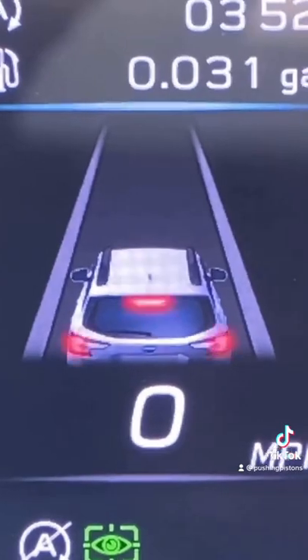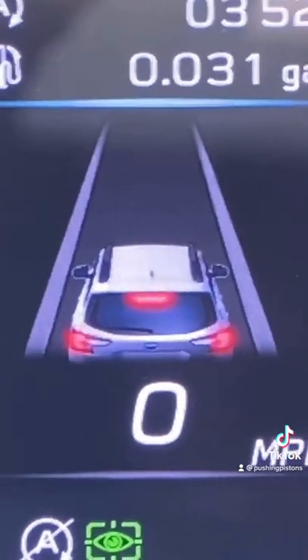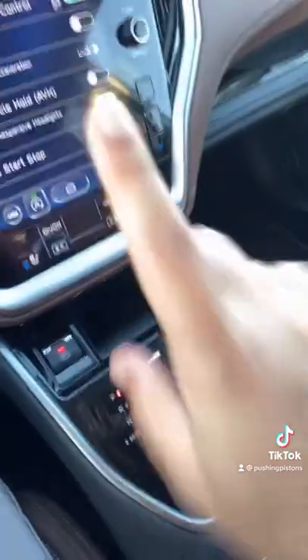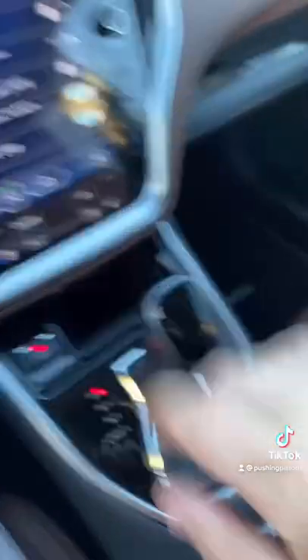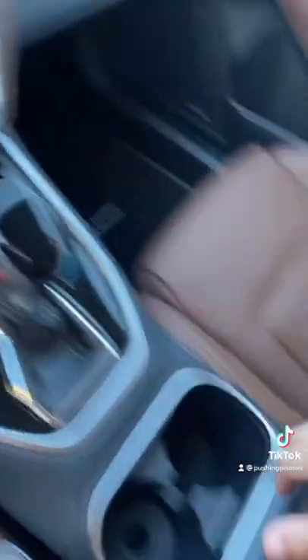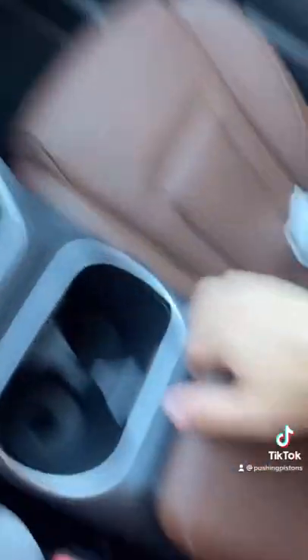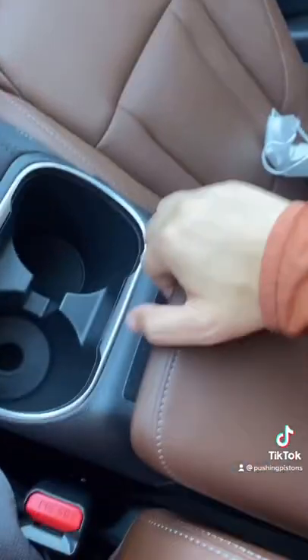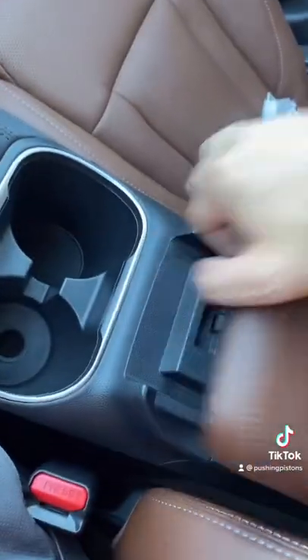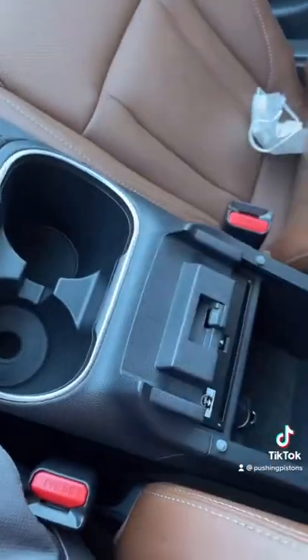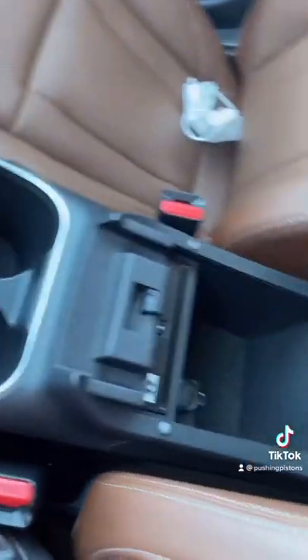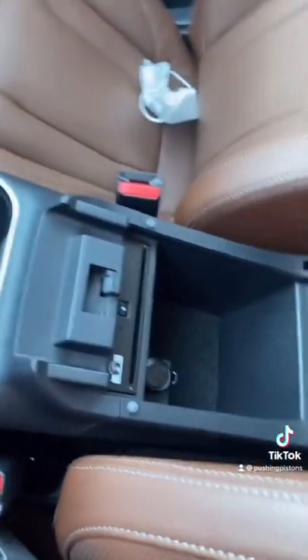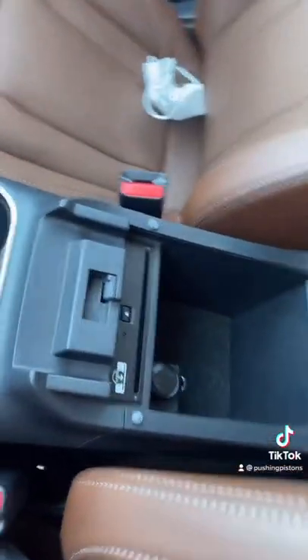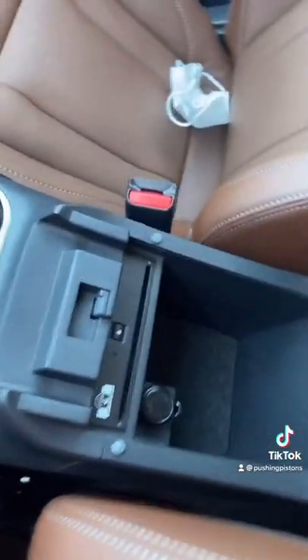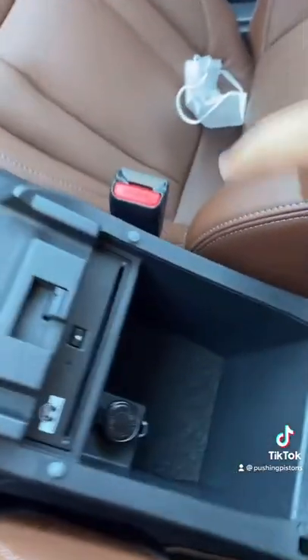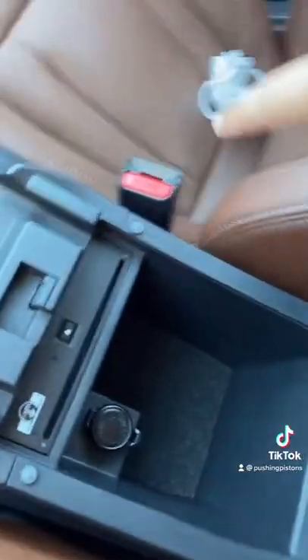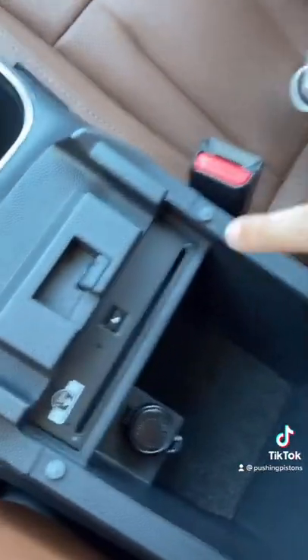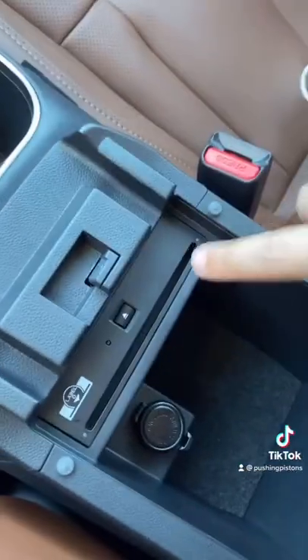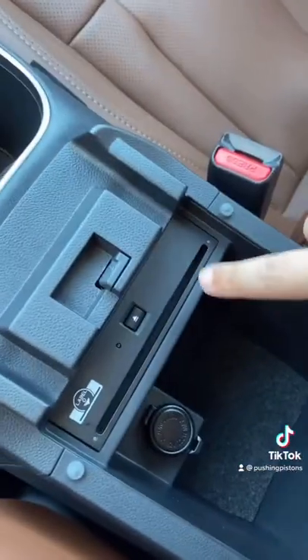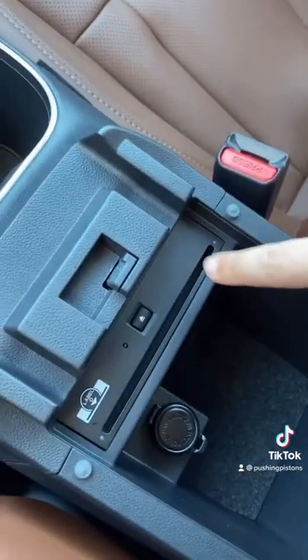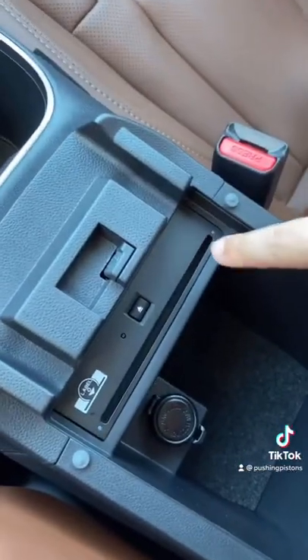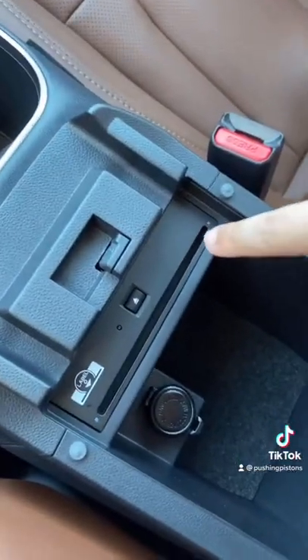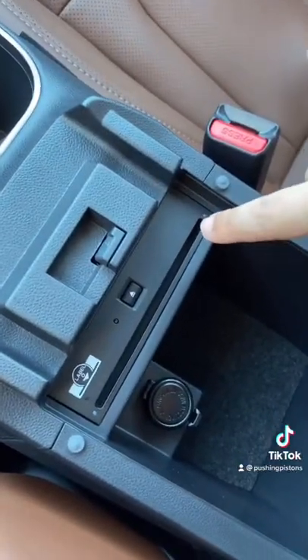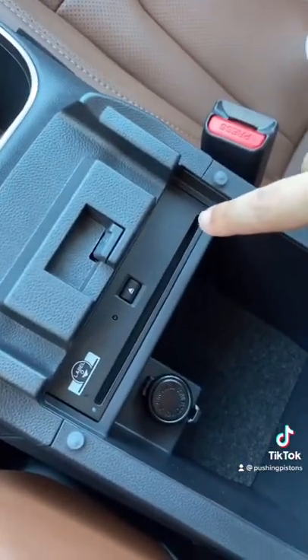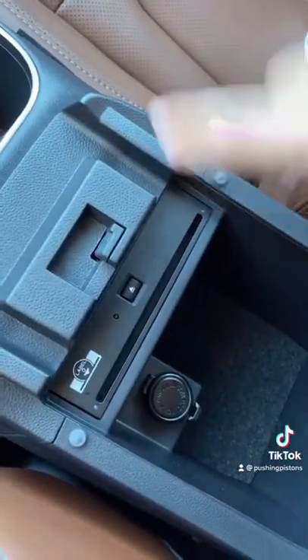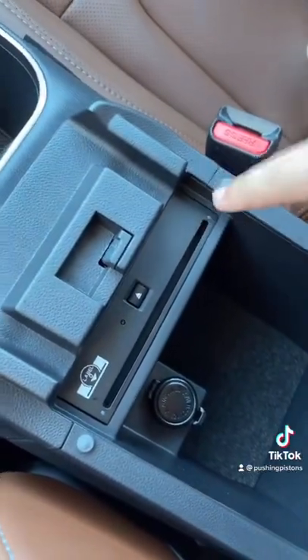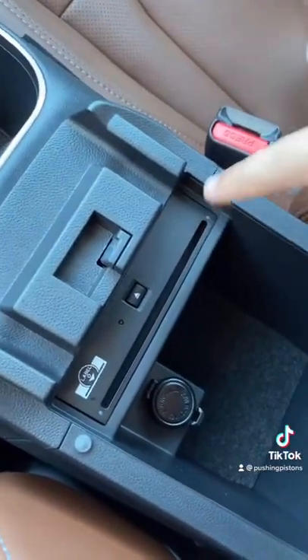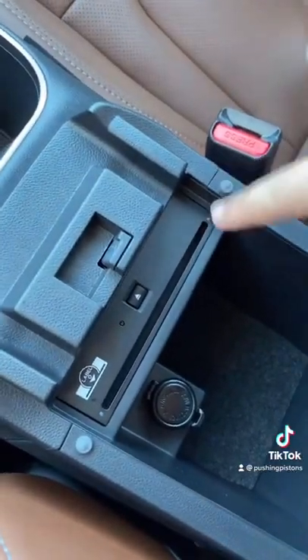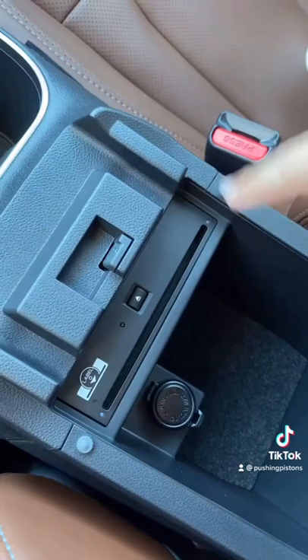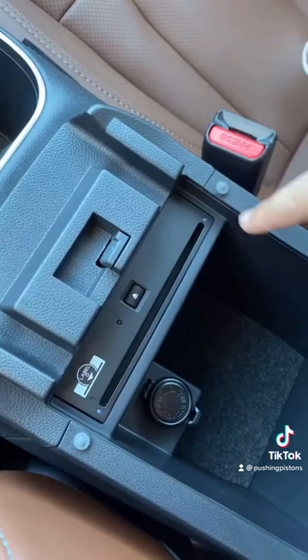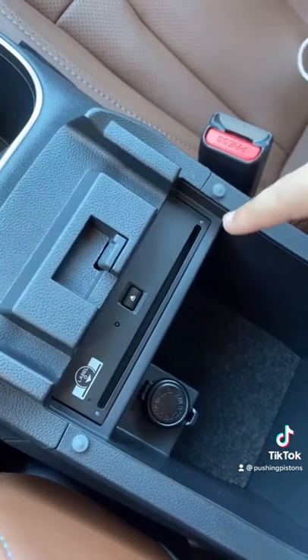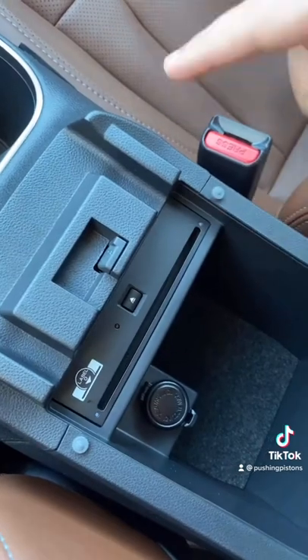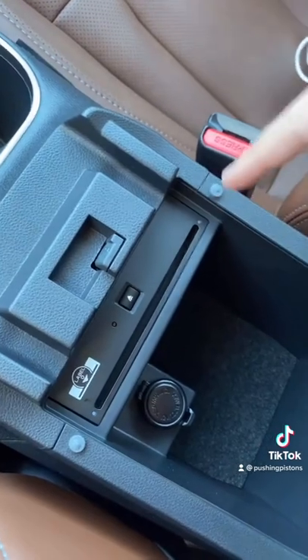And the last feature is the fact that this car actually still has a CD player. You don't really see that on cars in 2021.